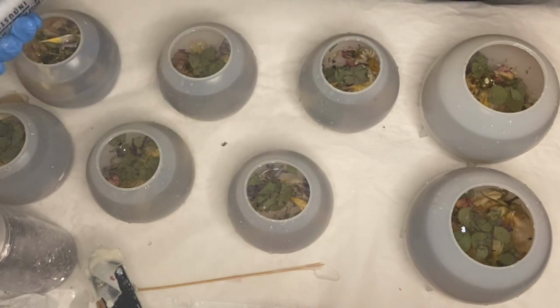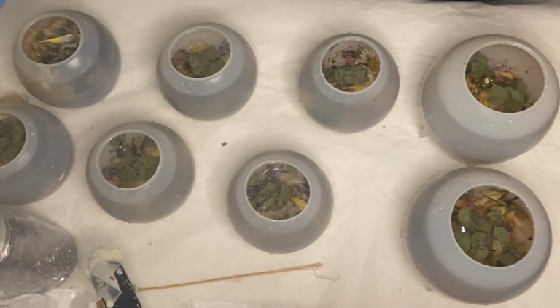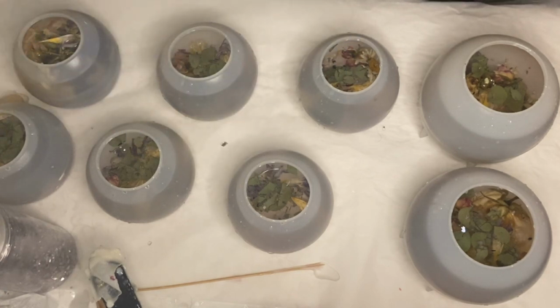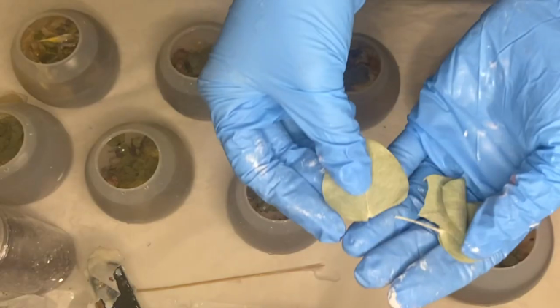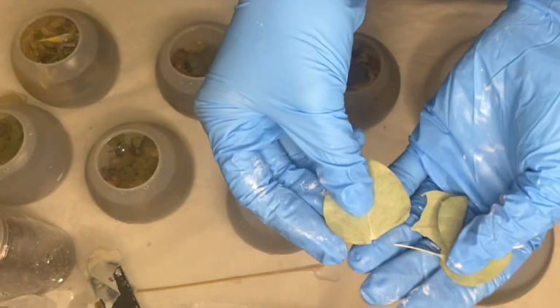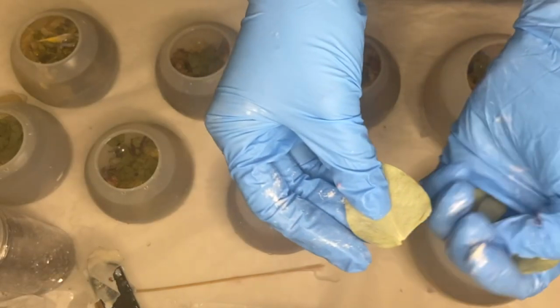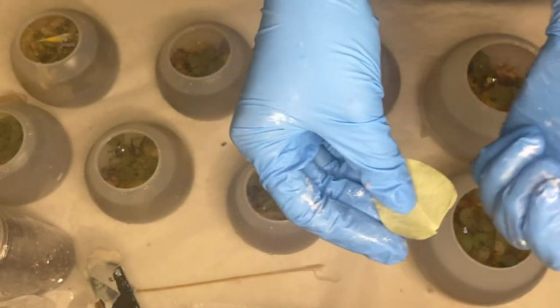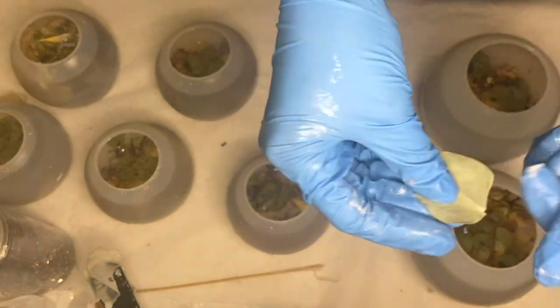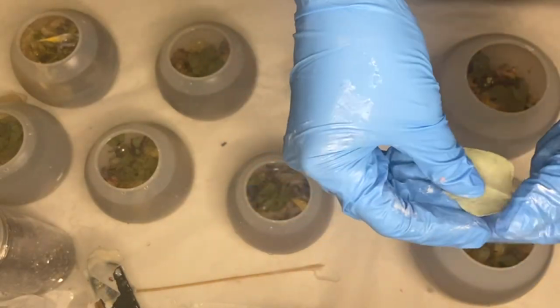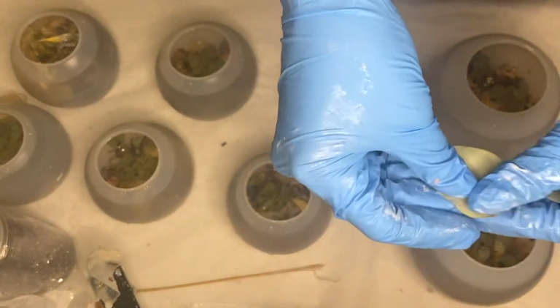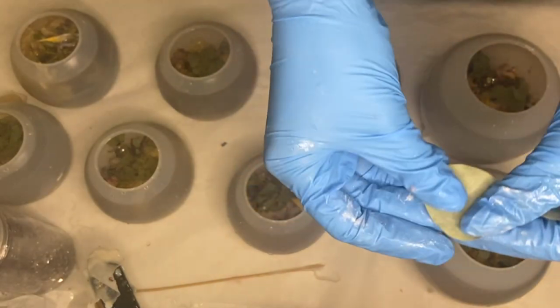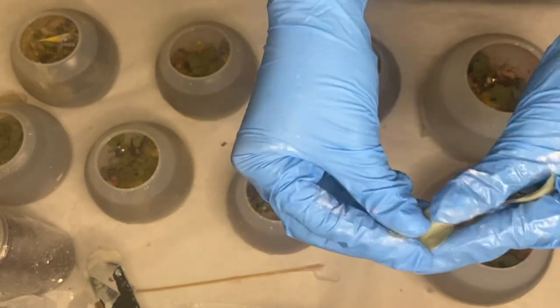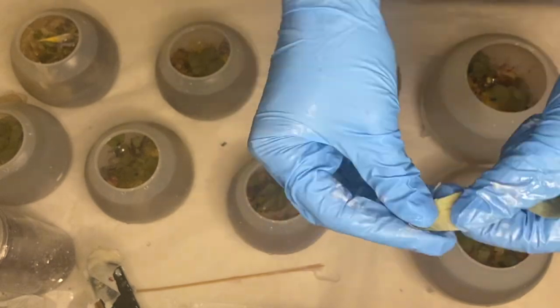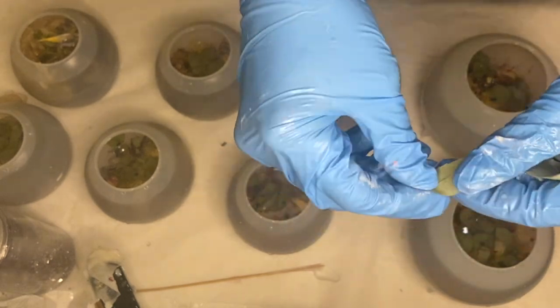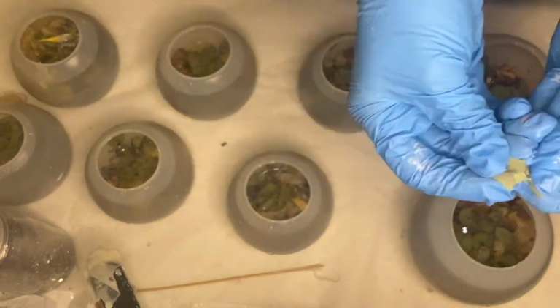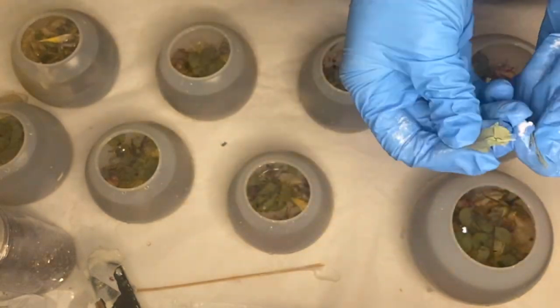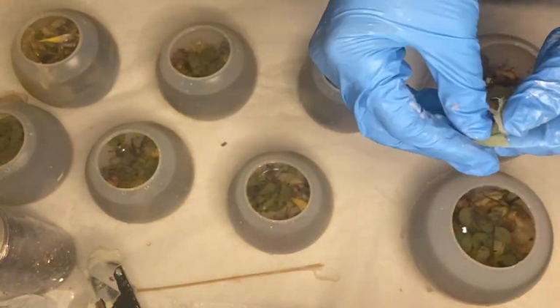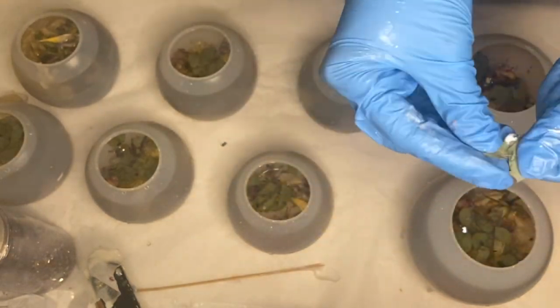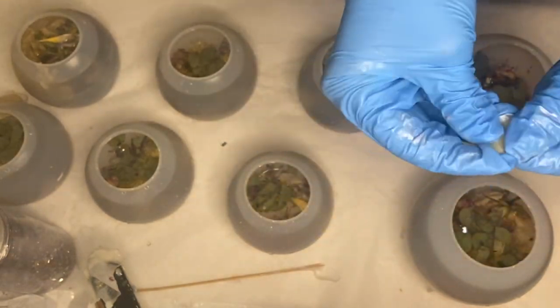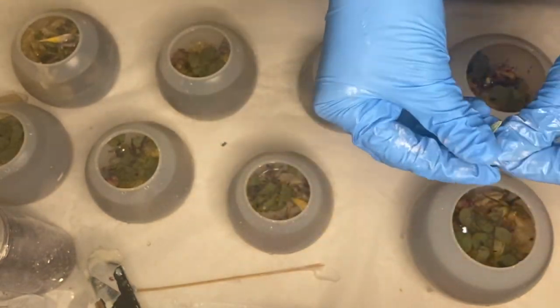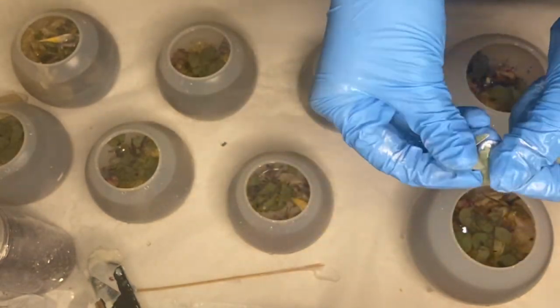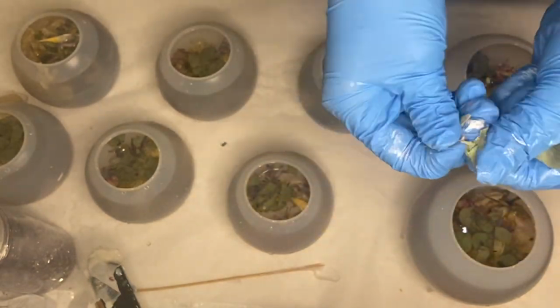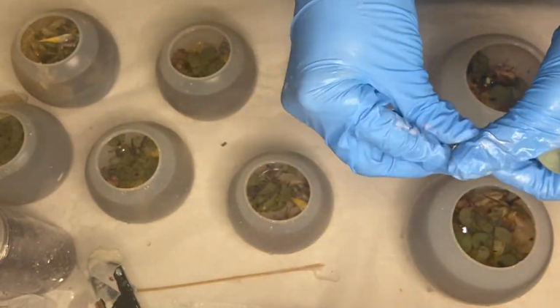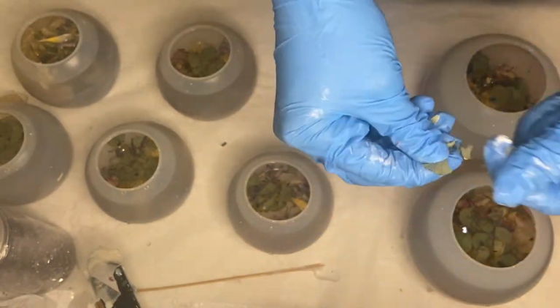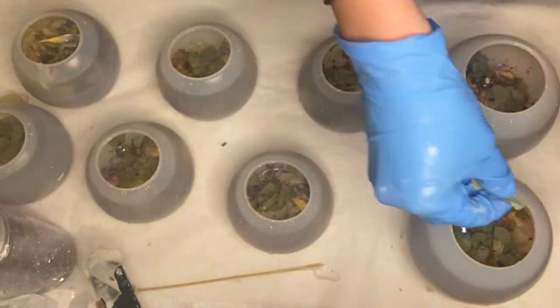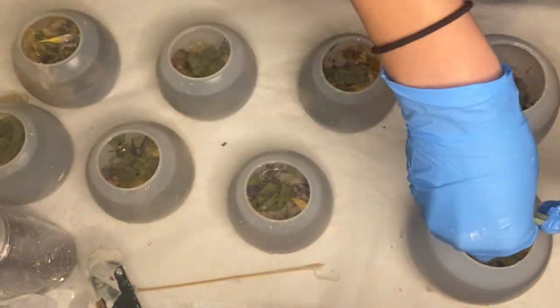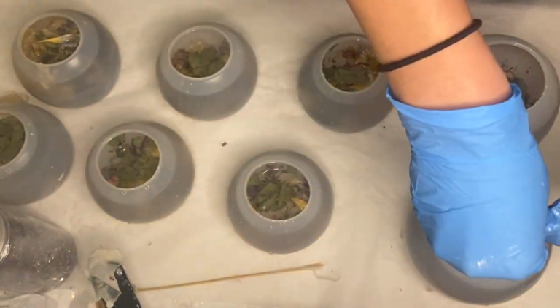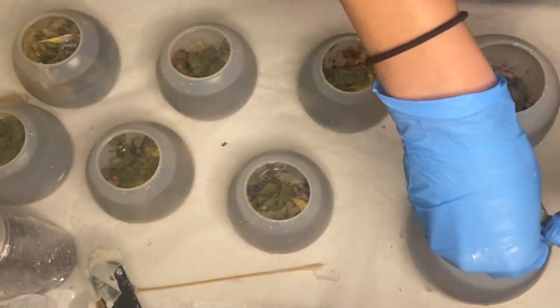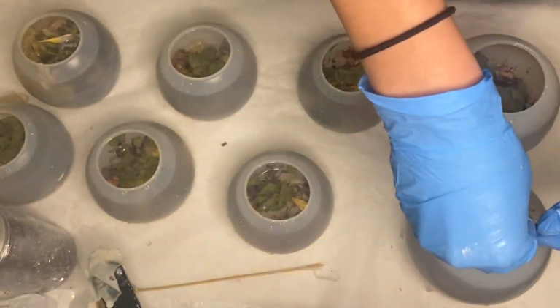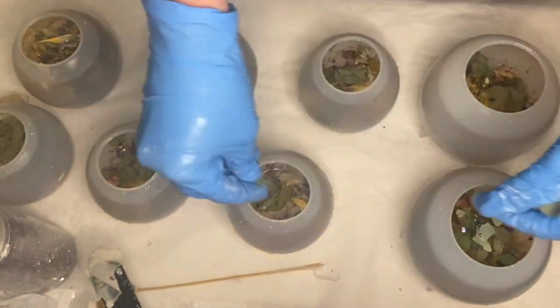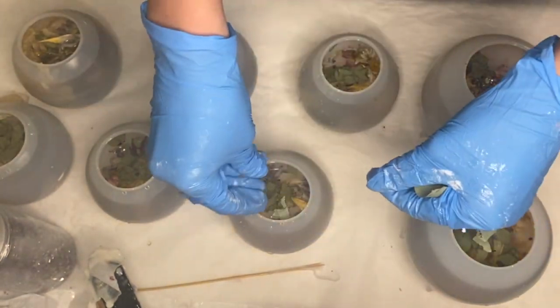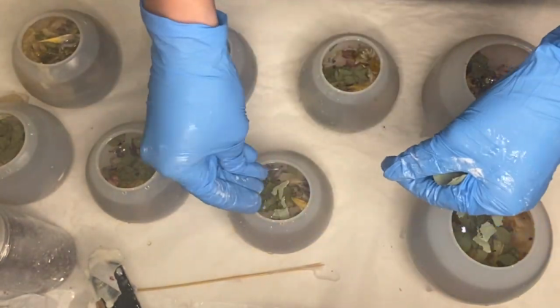I rip the eucalyptus leaves into small pieces and add them into the molds as I get close to the top.